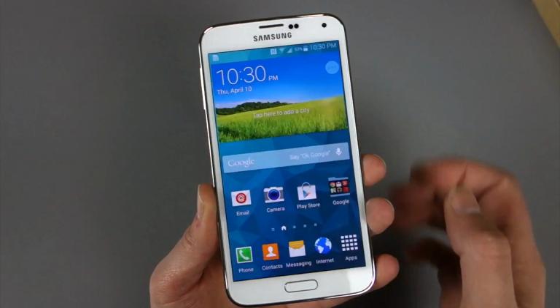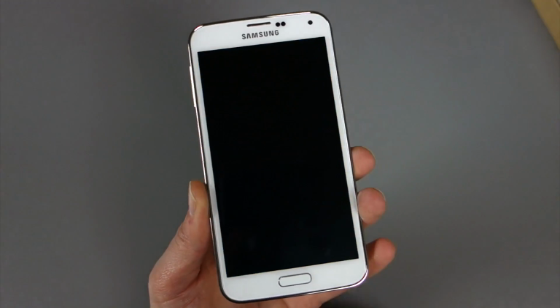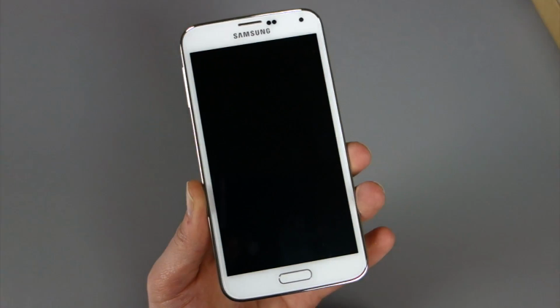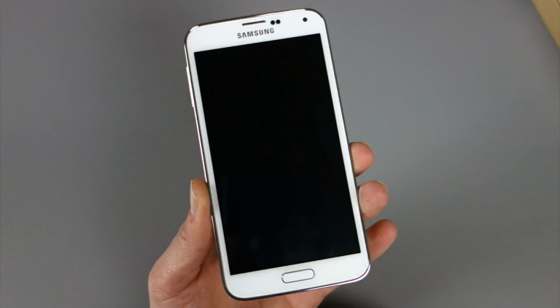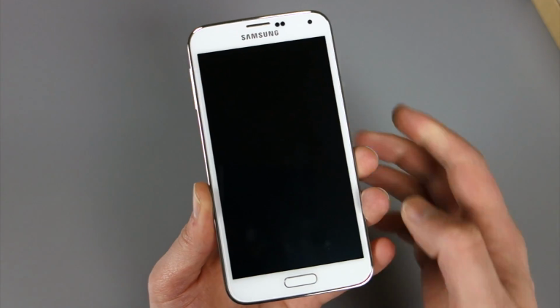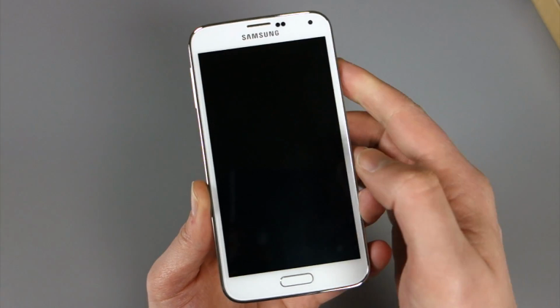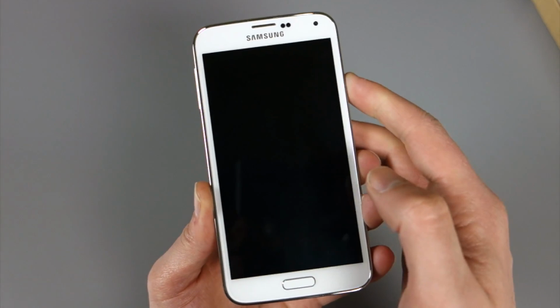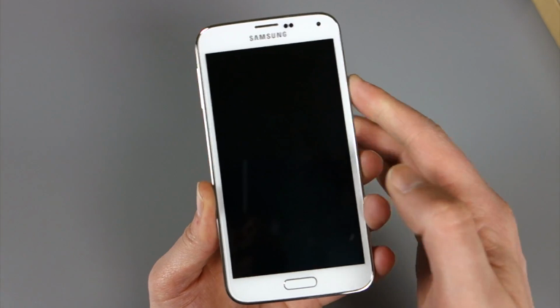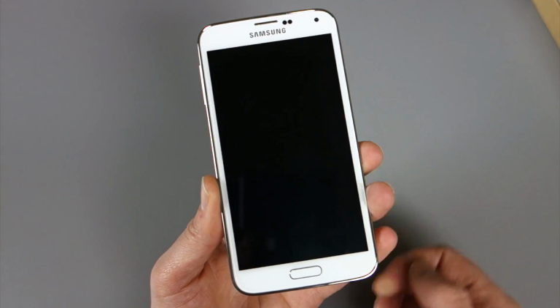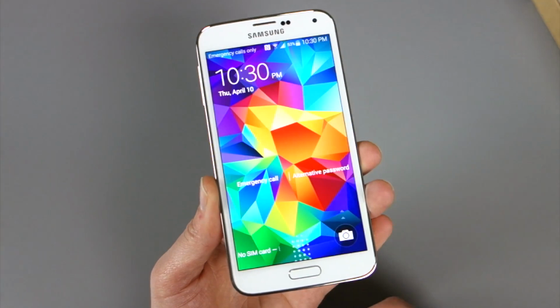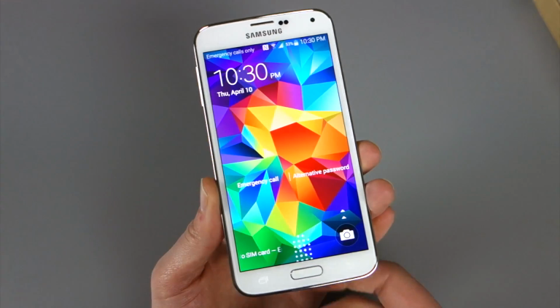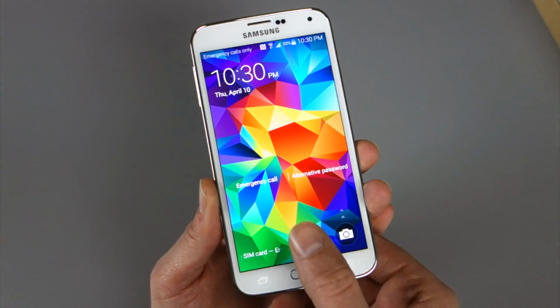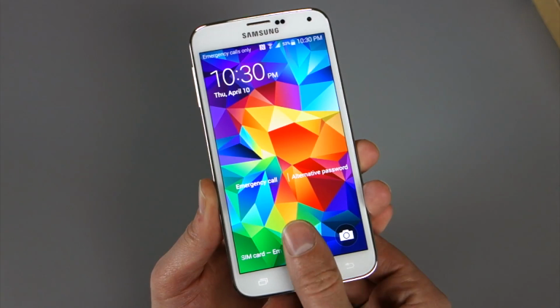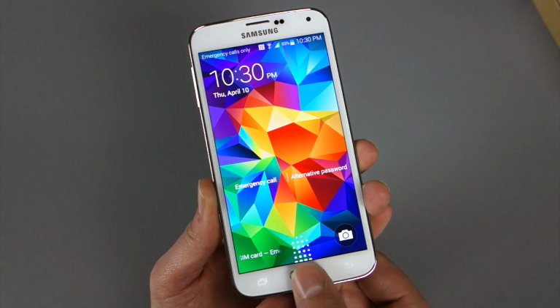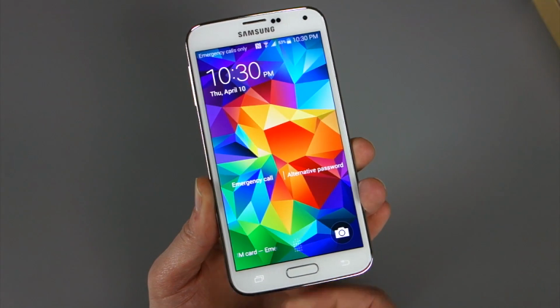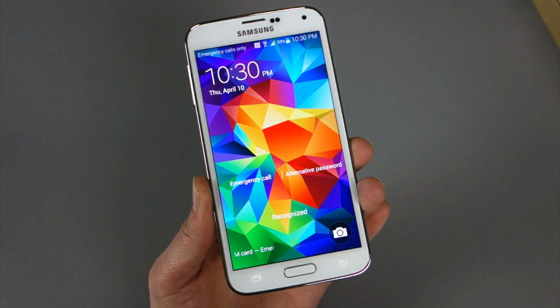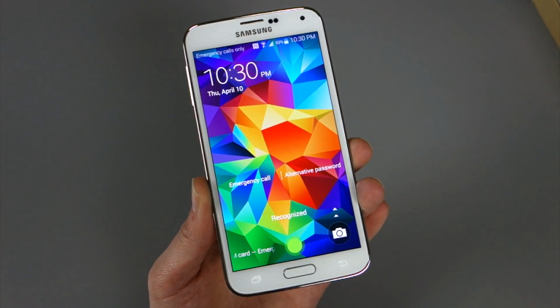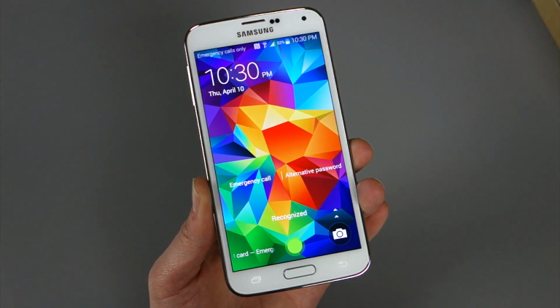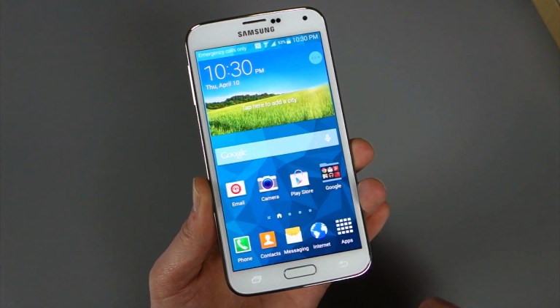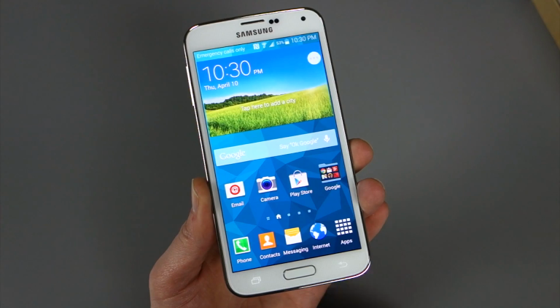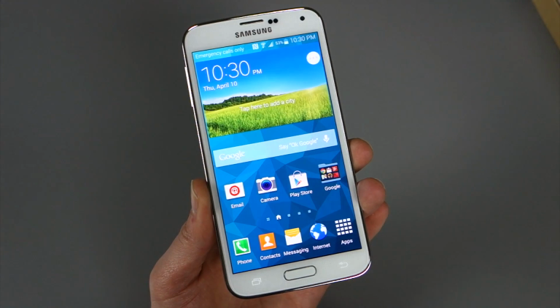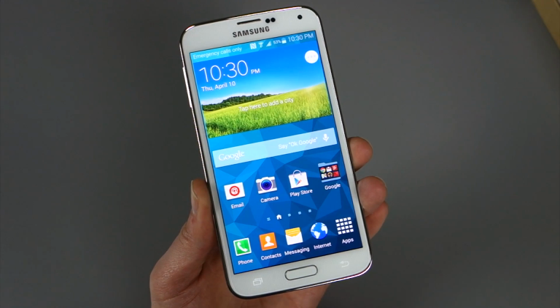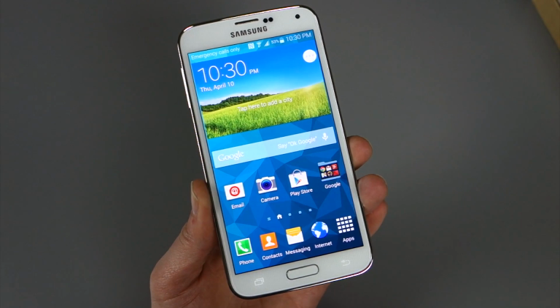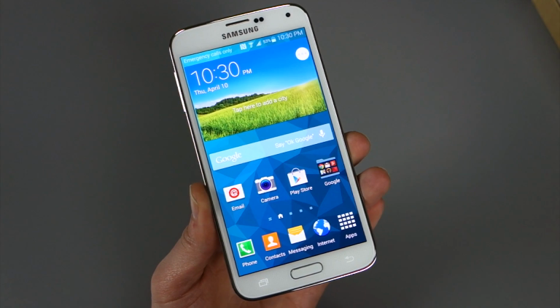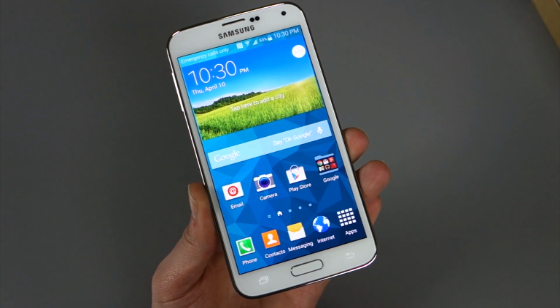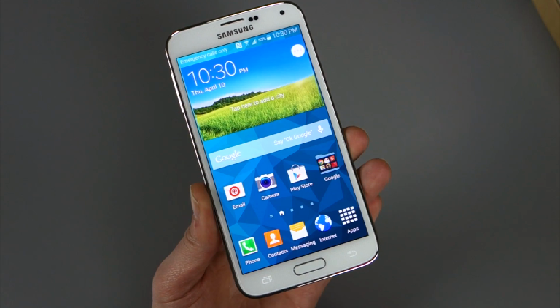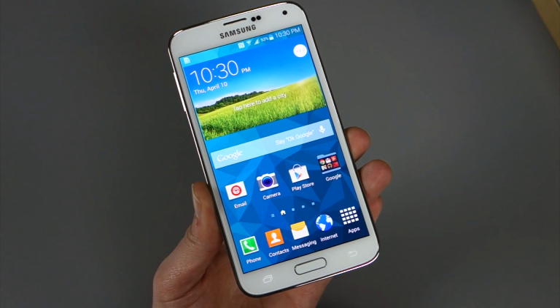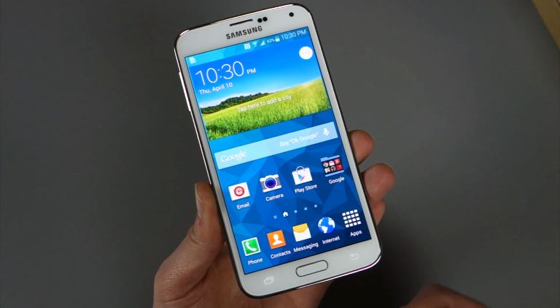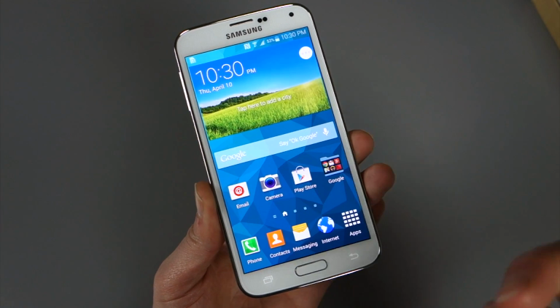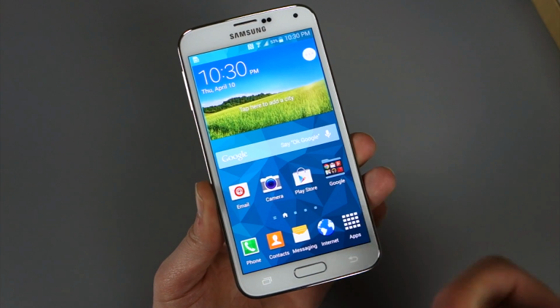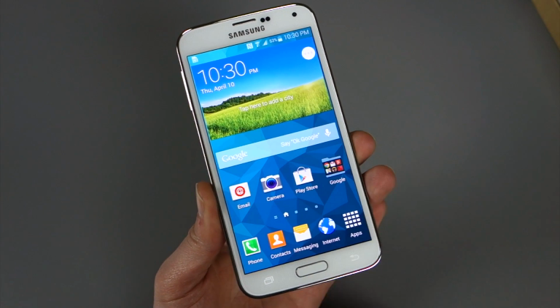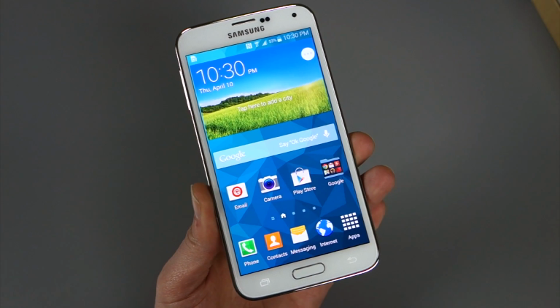If we go back to the lock screen where I have that set up and swipe with my thumb, it should work — and sure enough, it did.